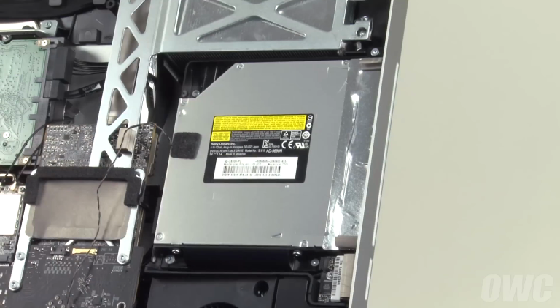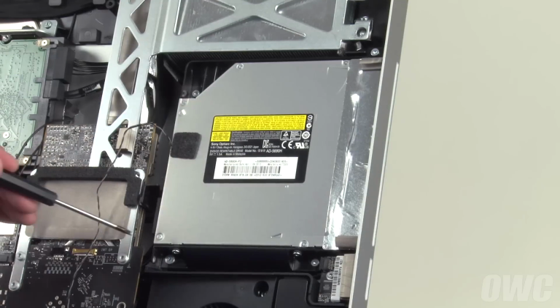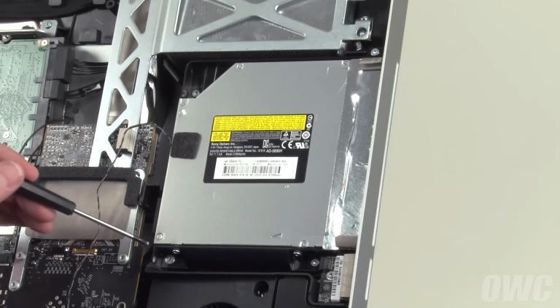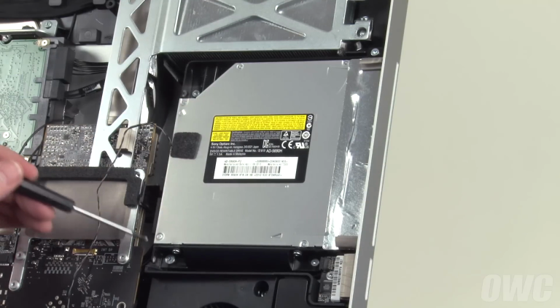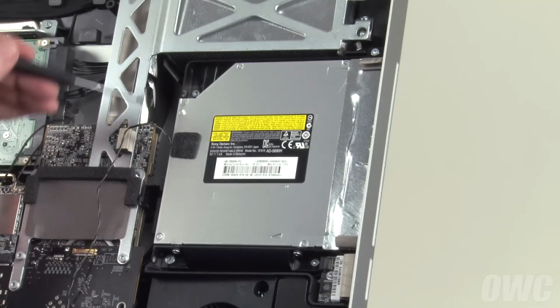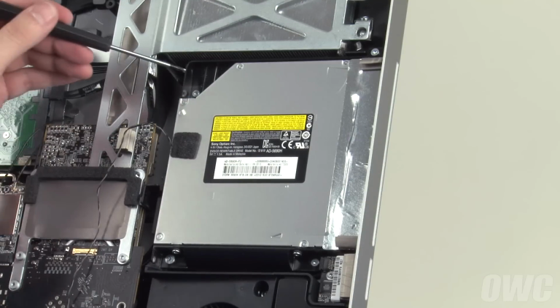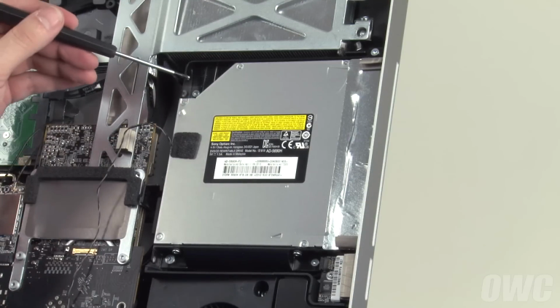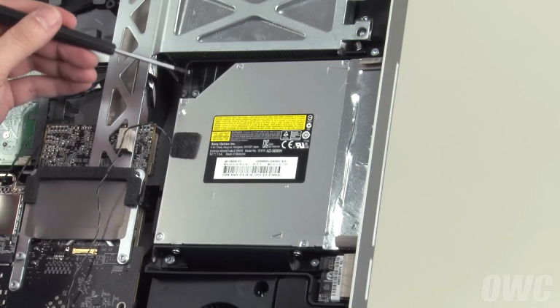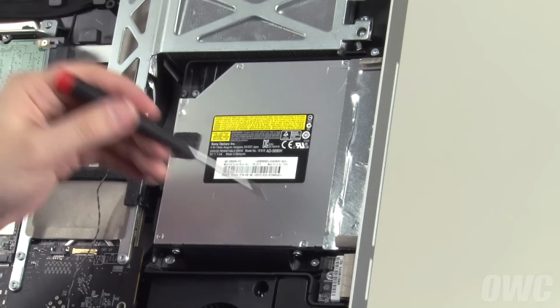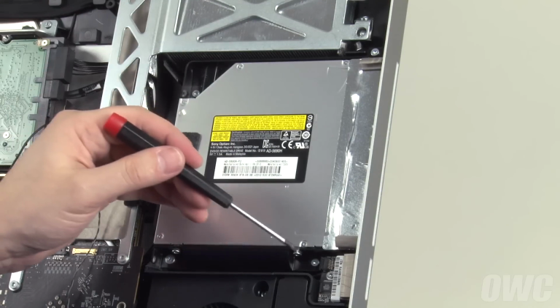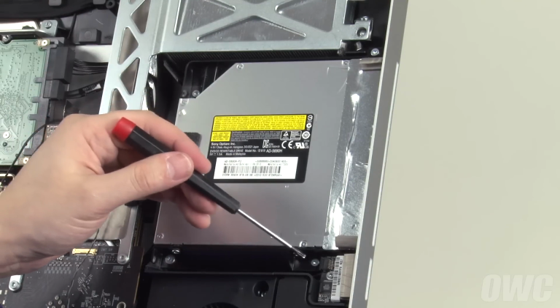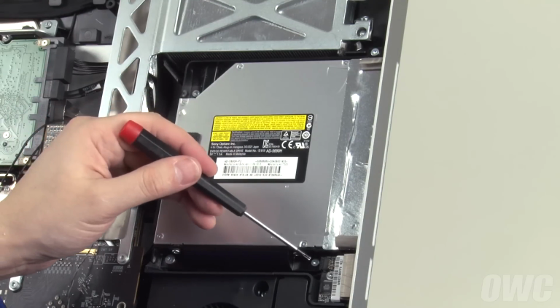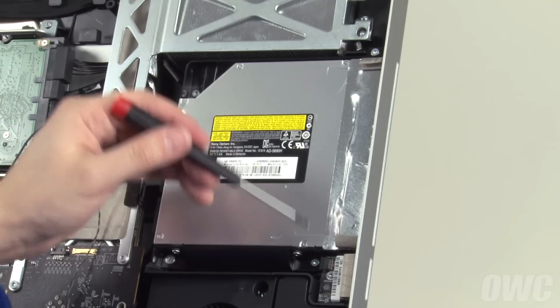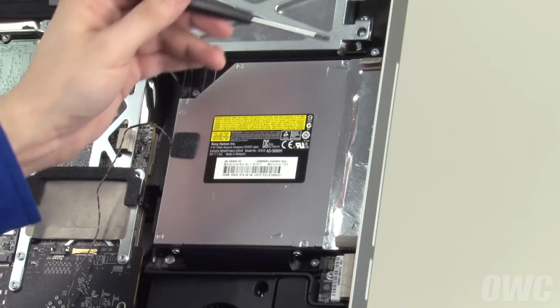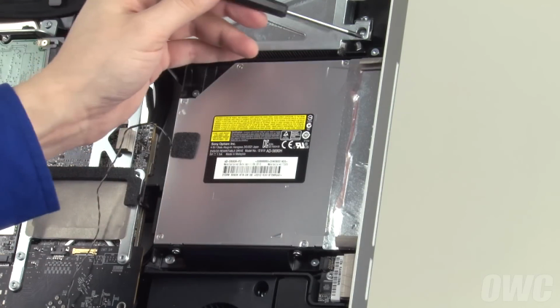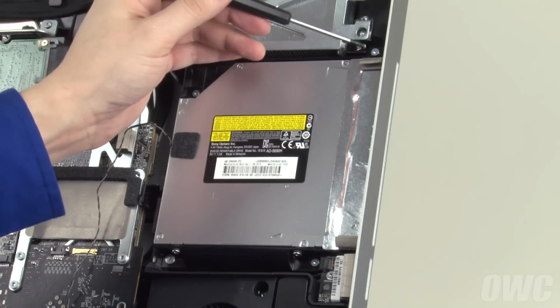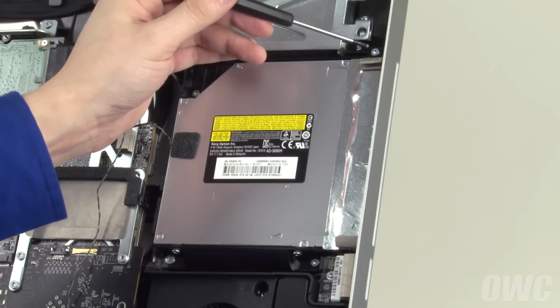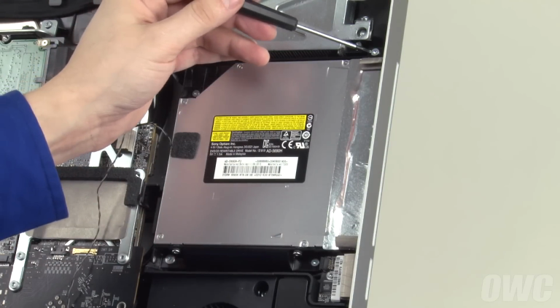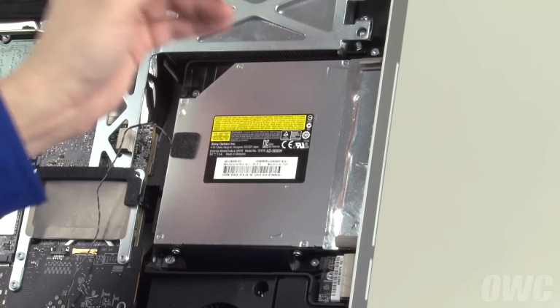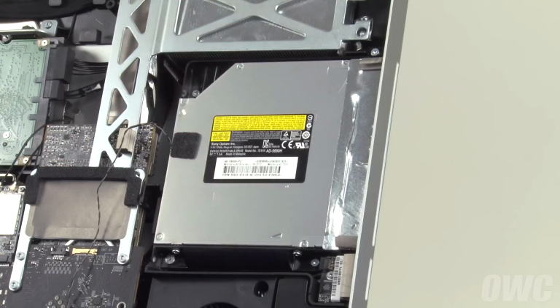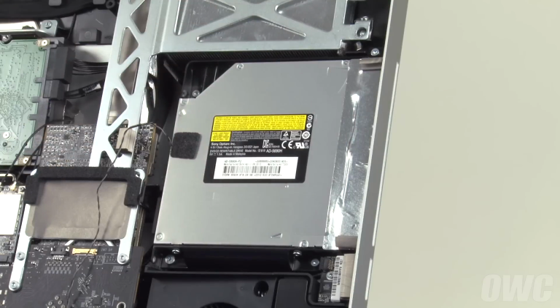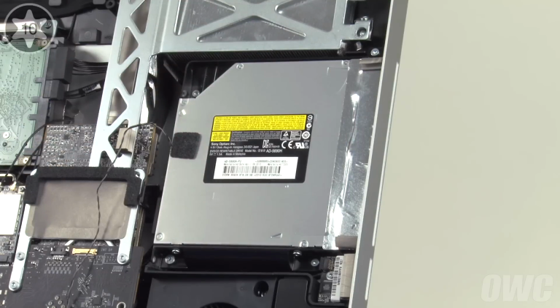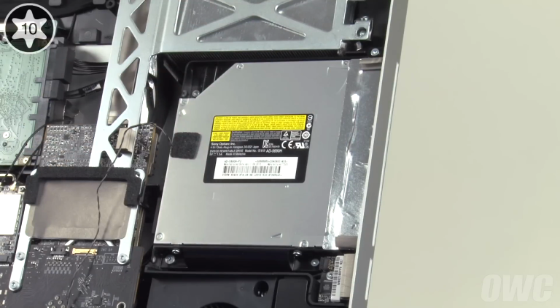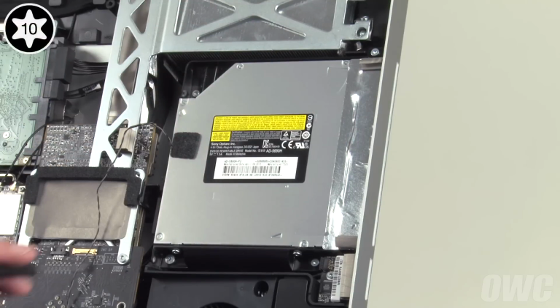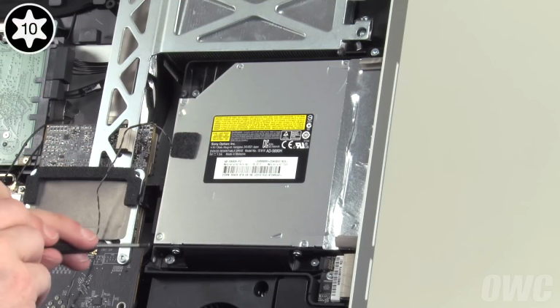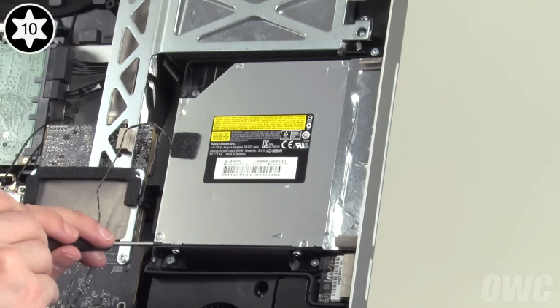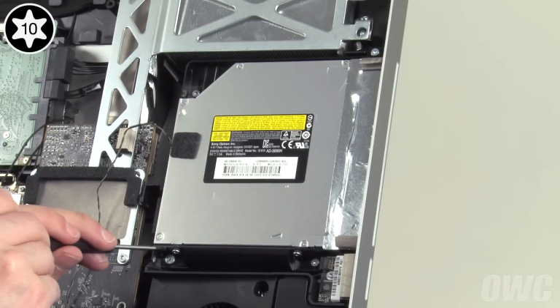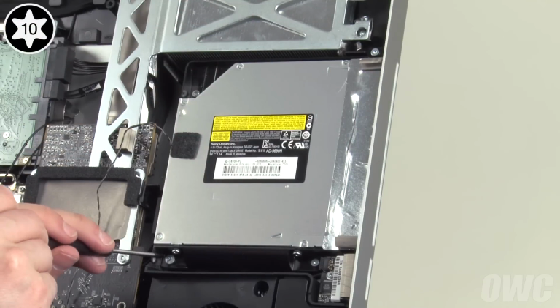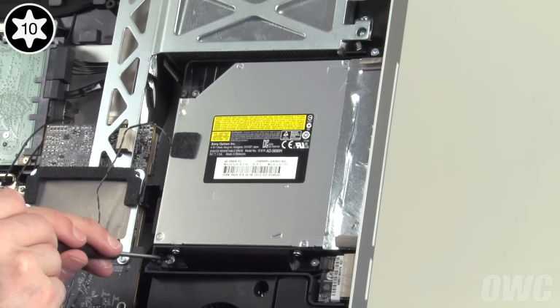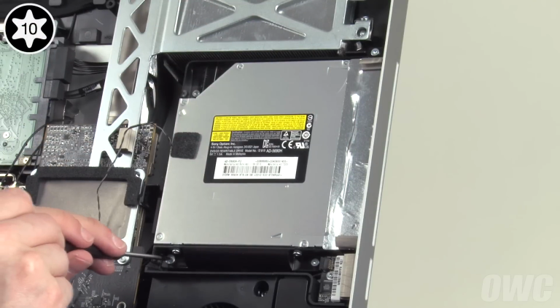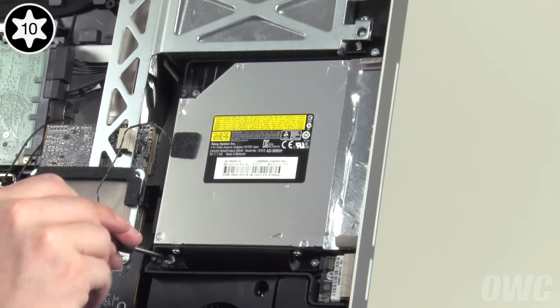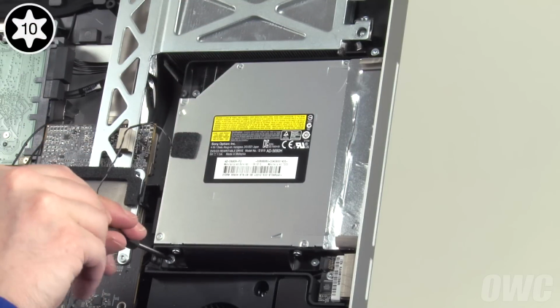Next, remove these four Torx T10 screws. Note that the screw in the lower left corner has a larger top than the other three.